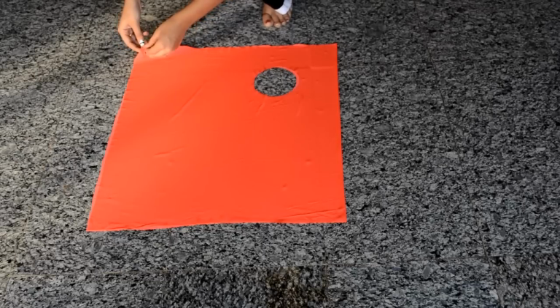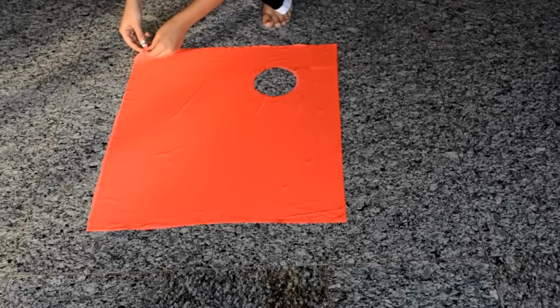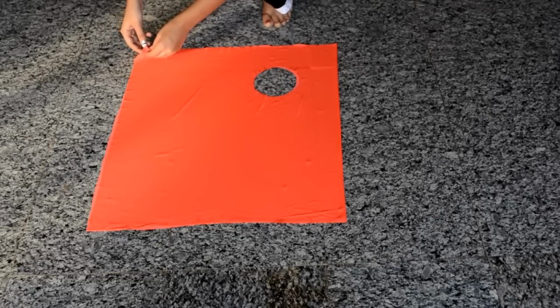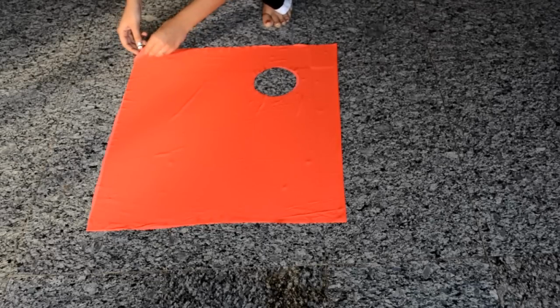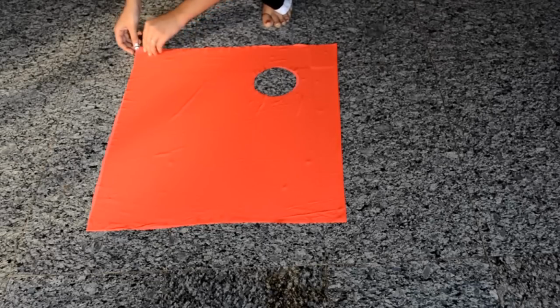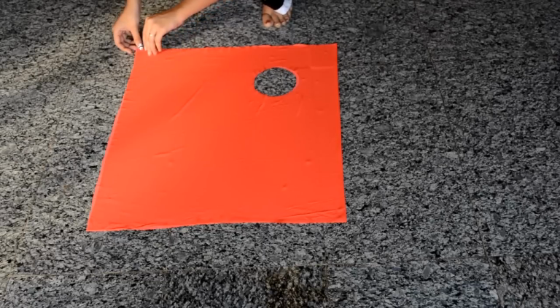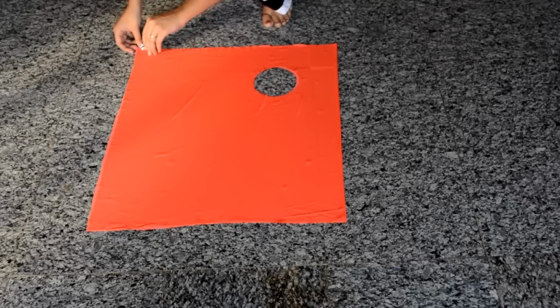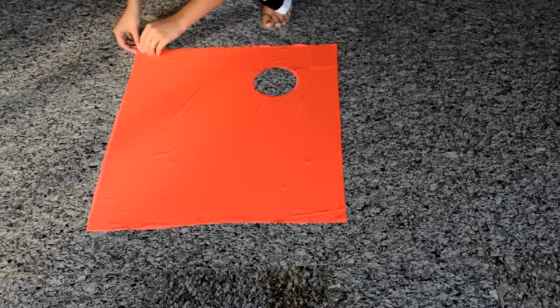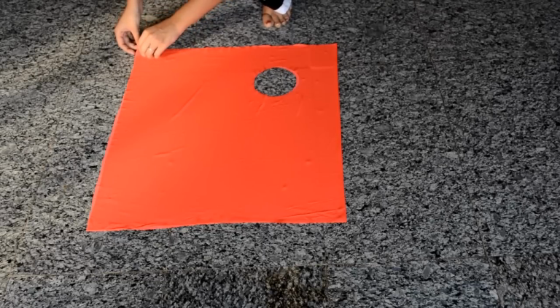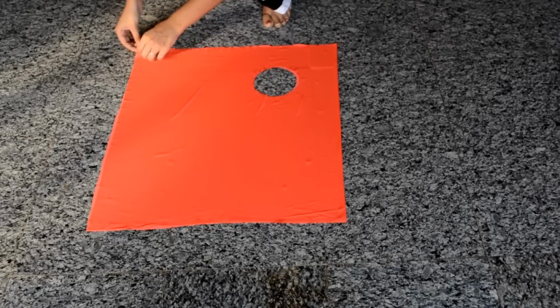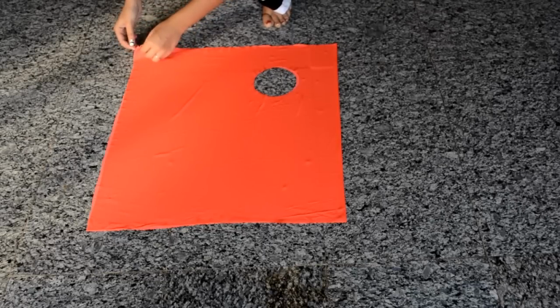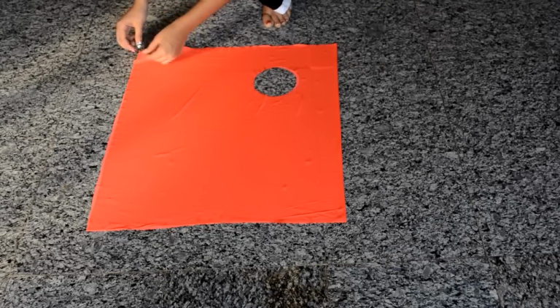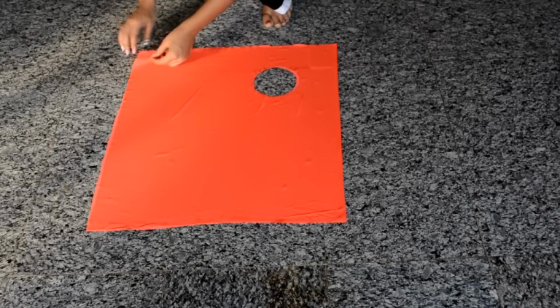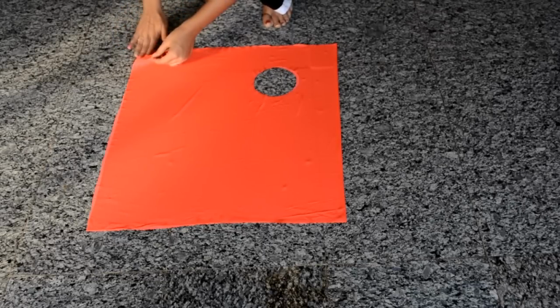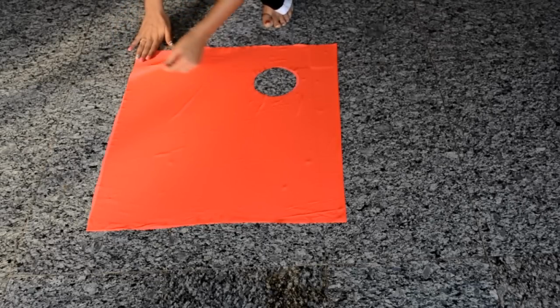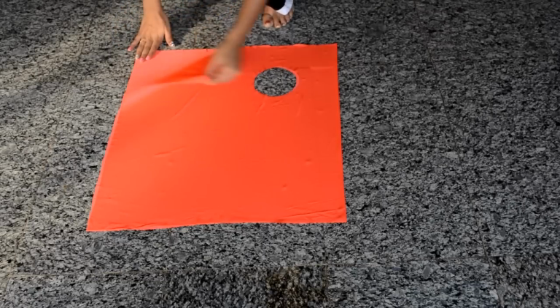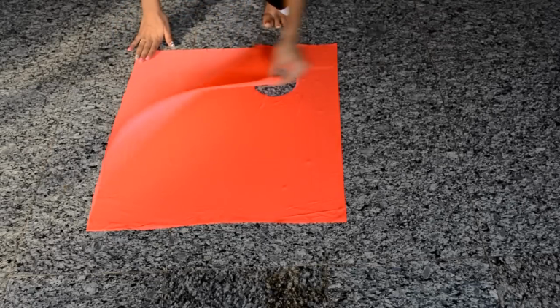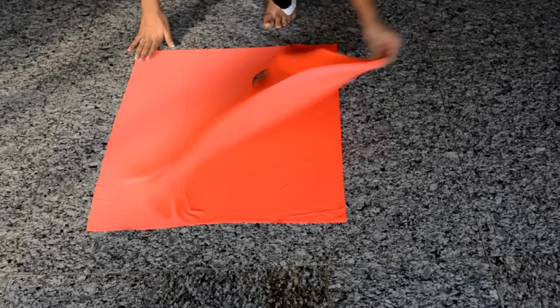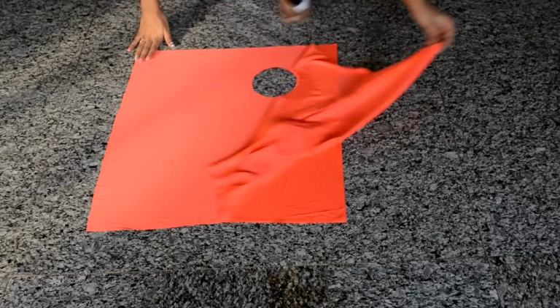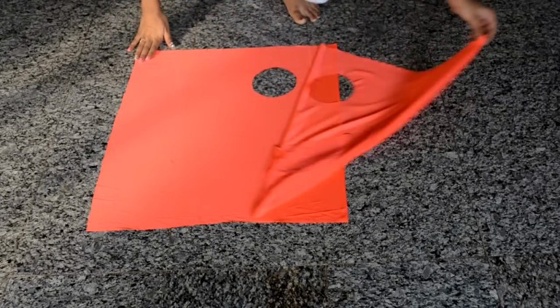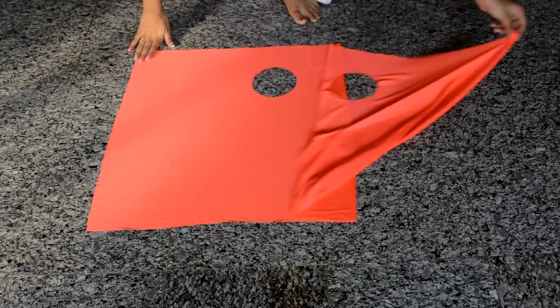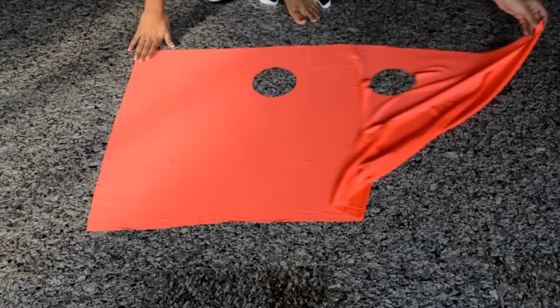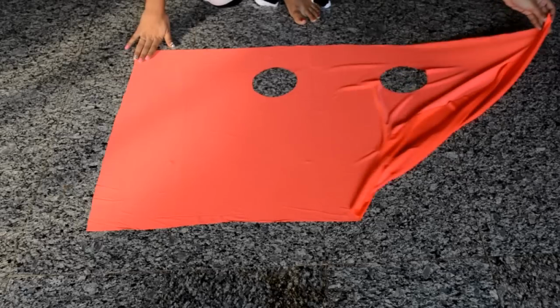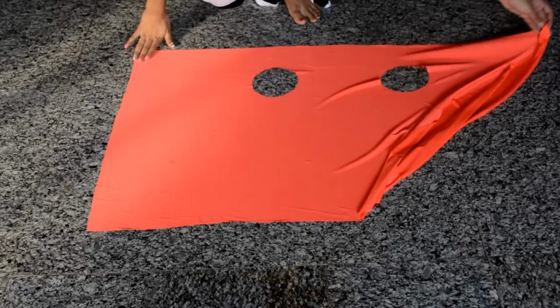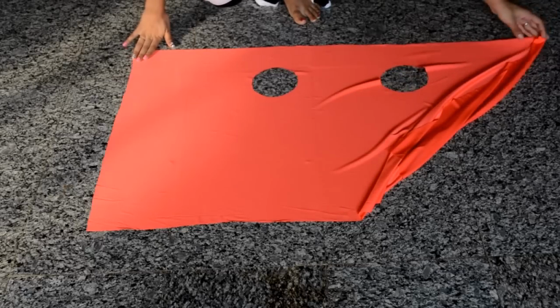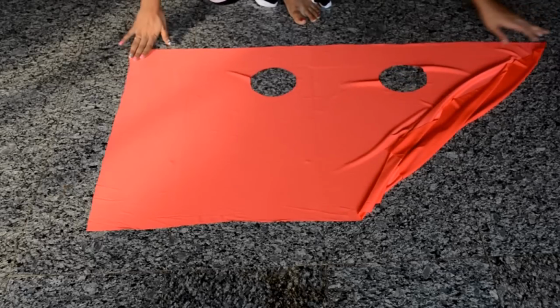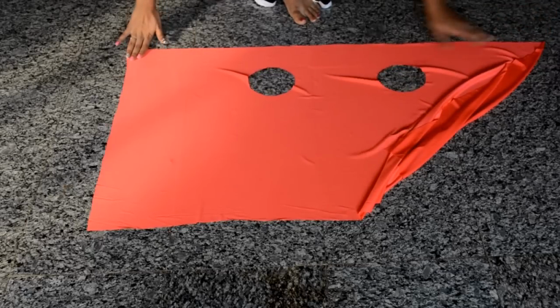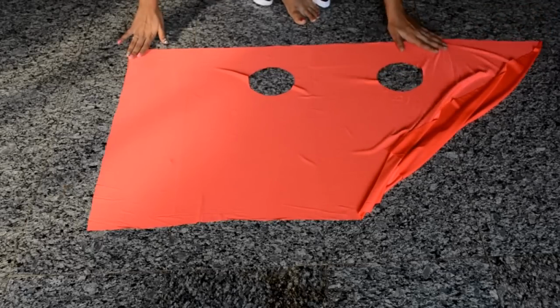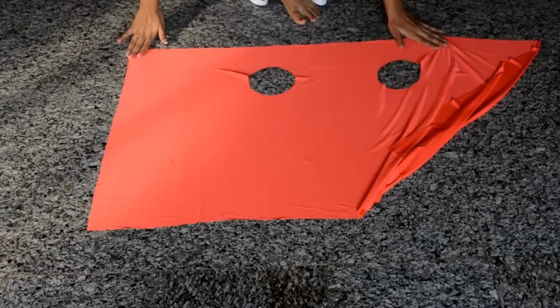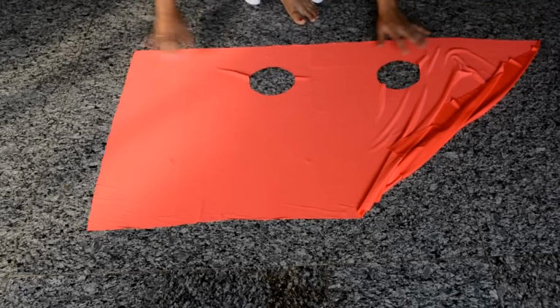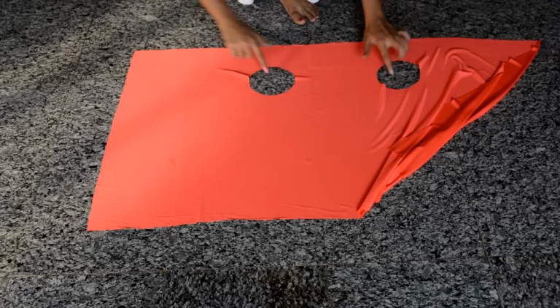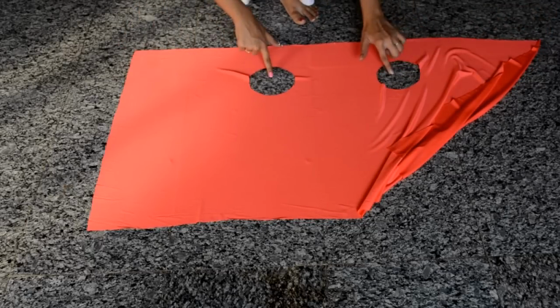The finished product will look something like this, and the two circles that you see are your arm holes.